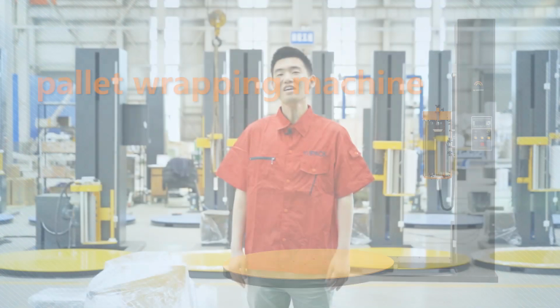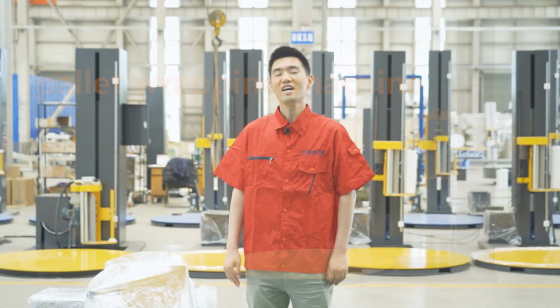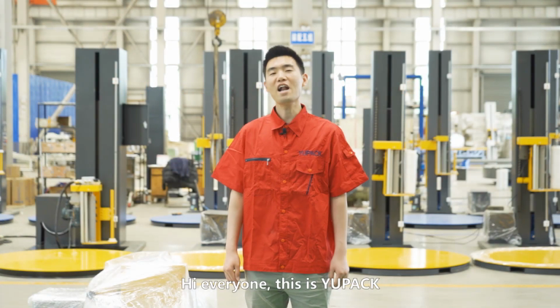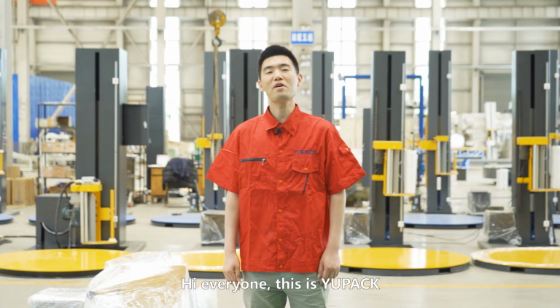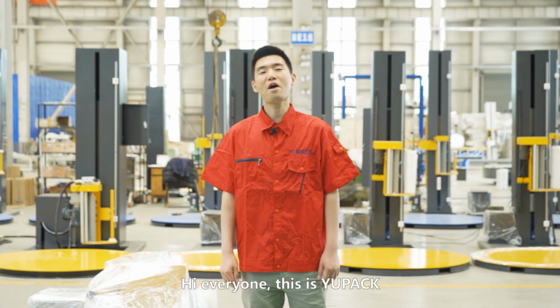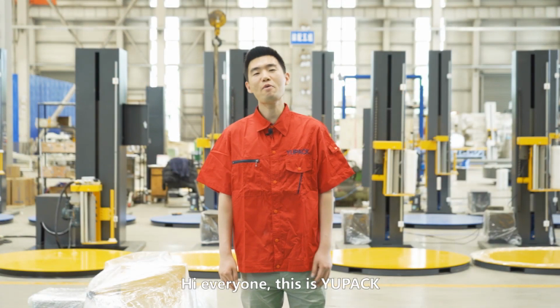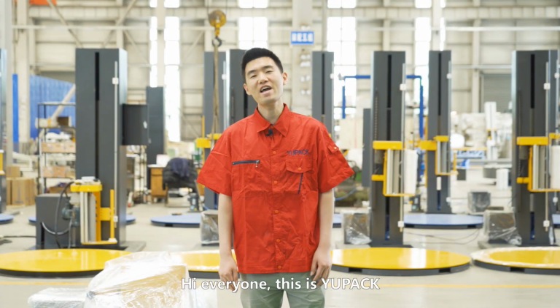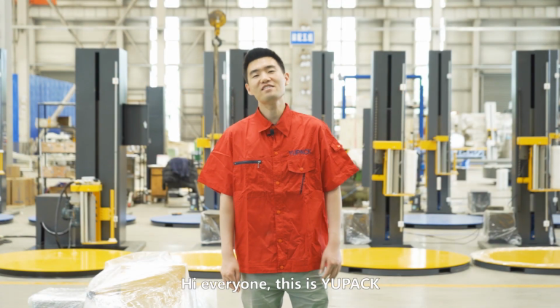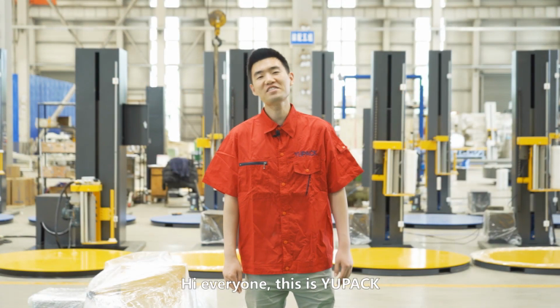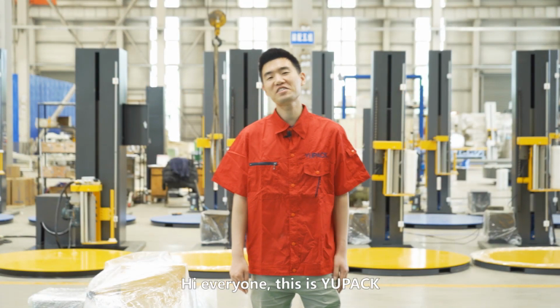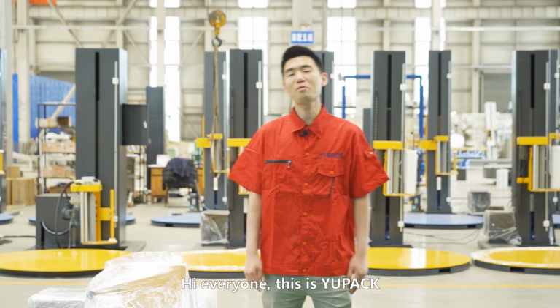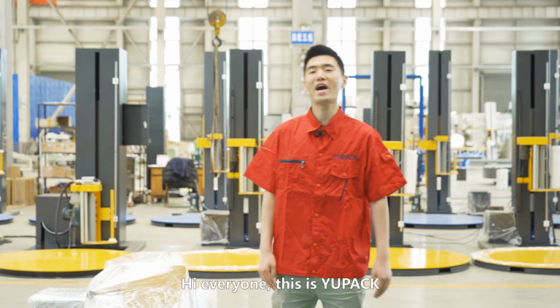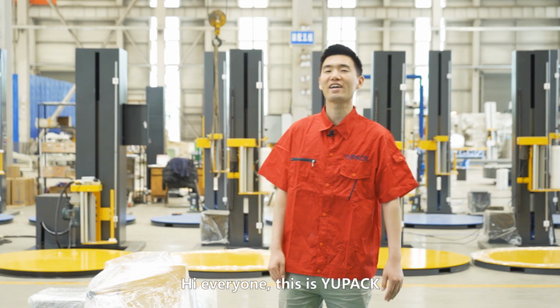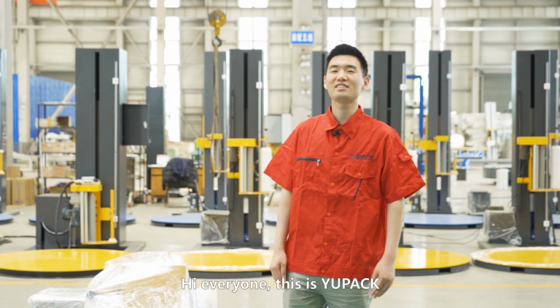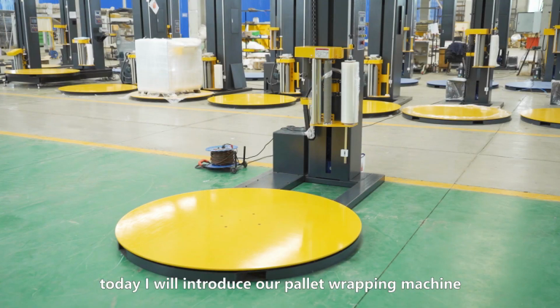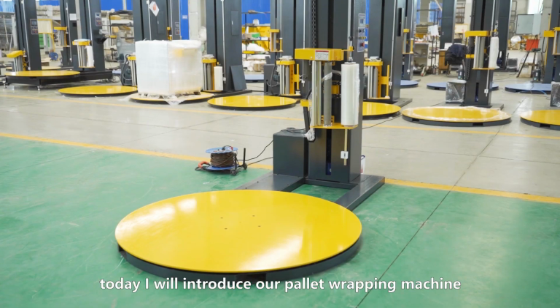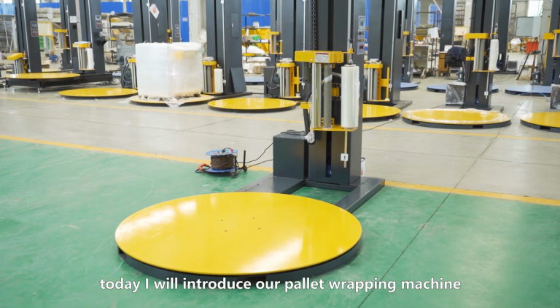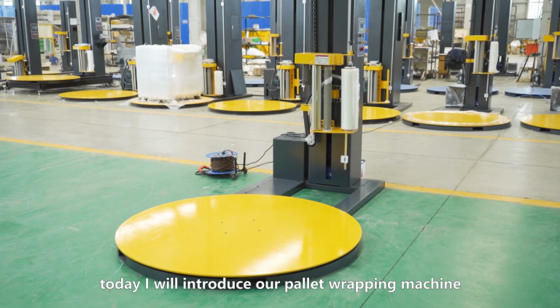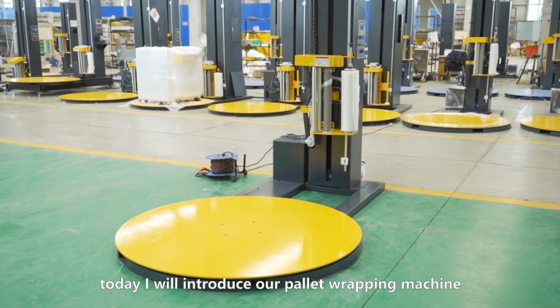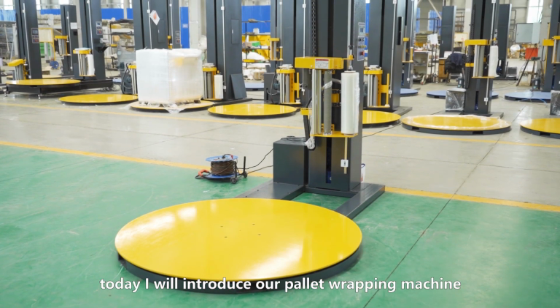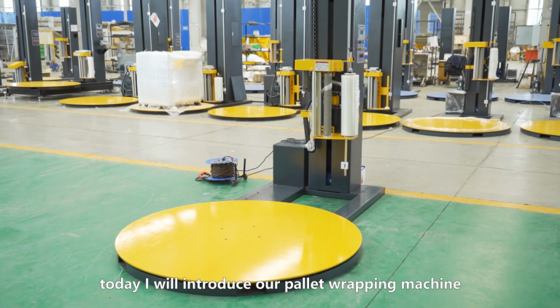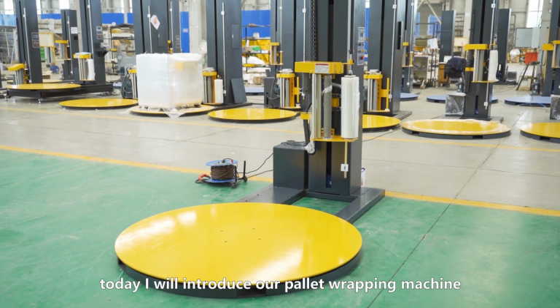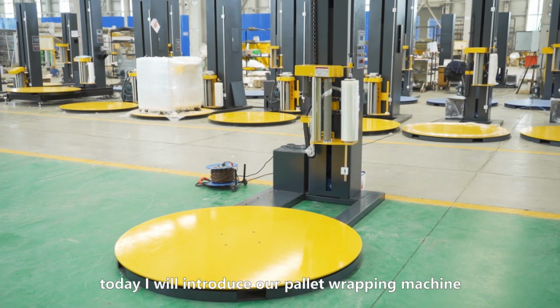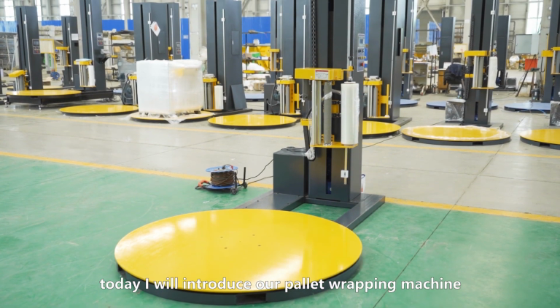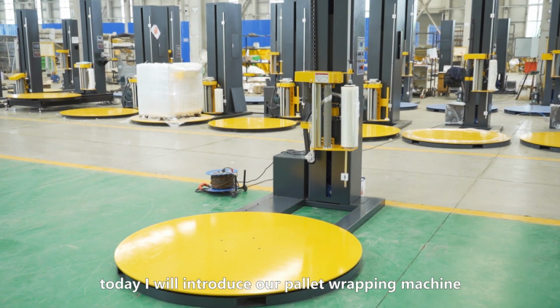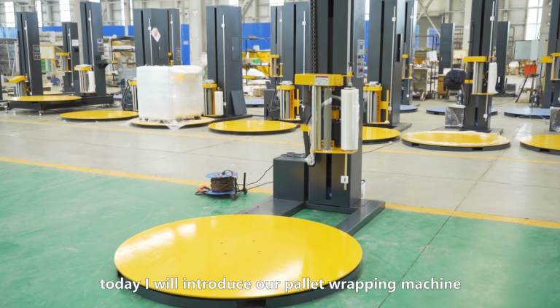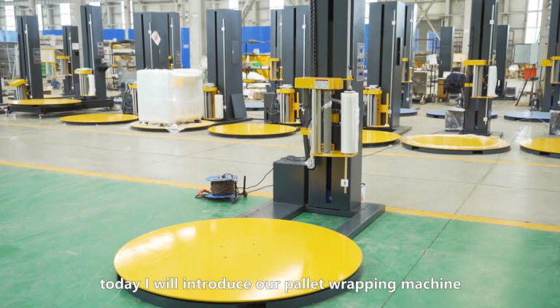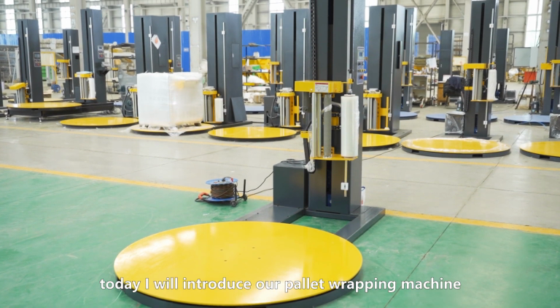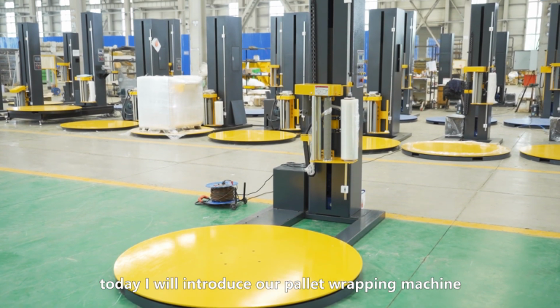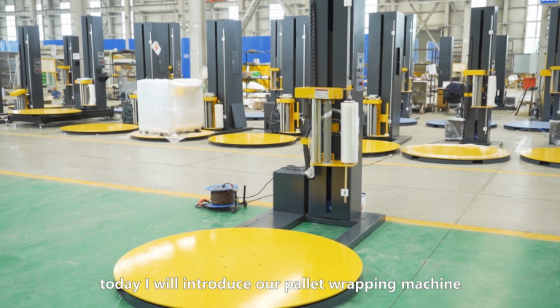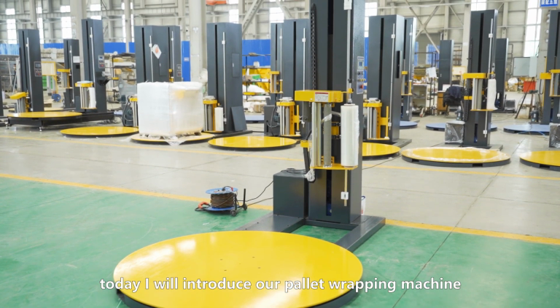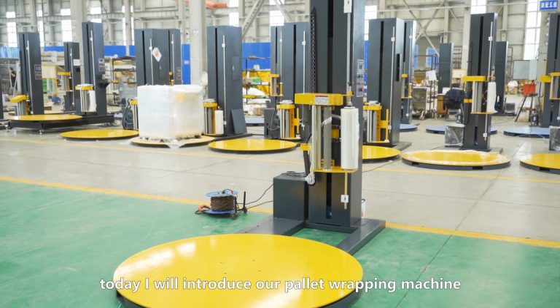Hello everyone, this is U-Pack. Today I will introduce you to our paratrooper machine.